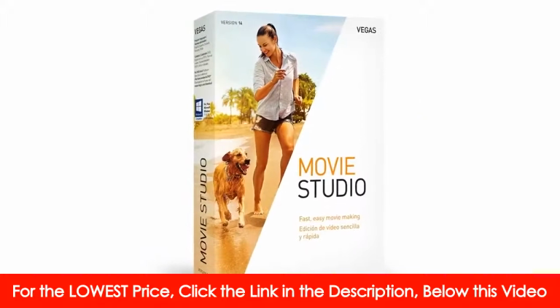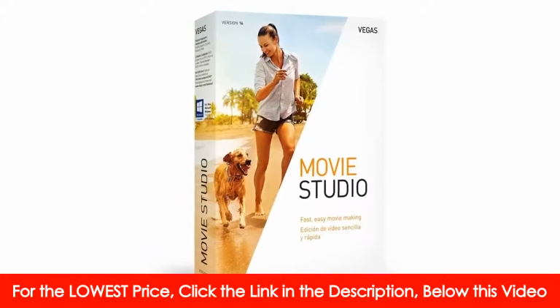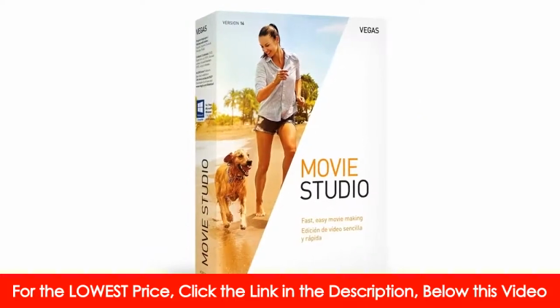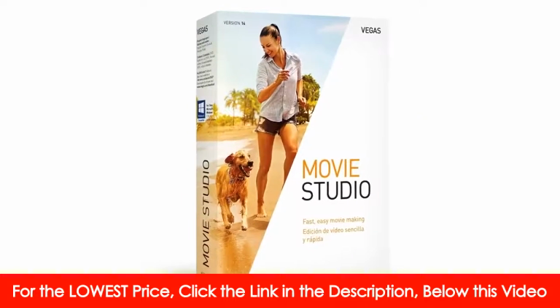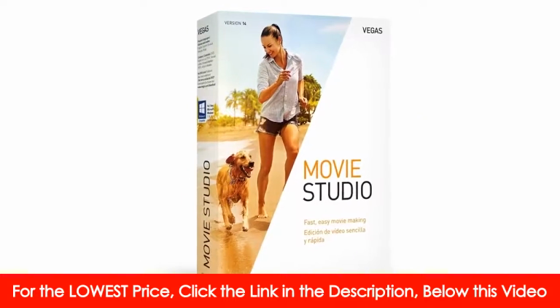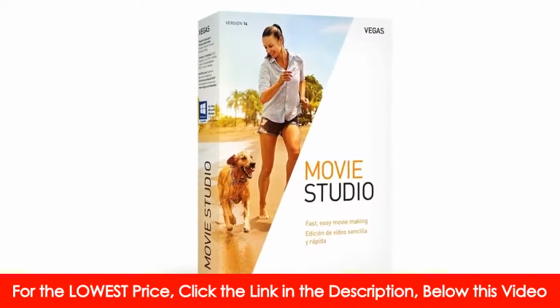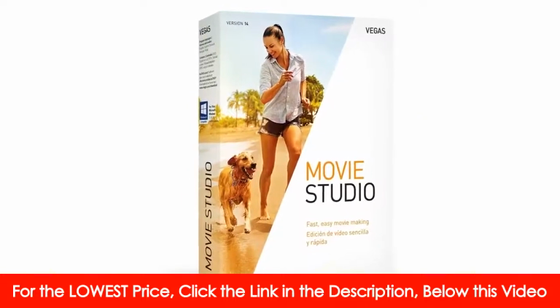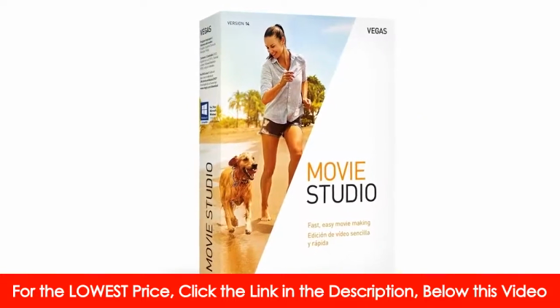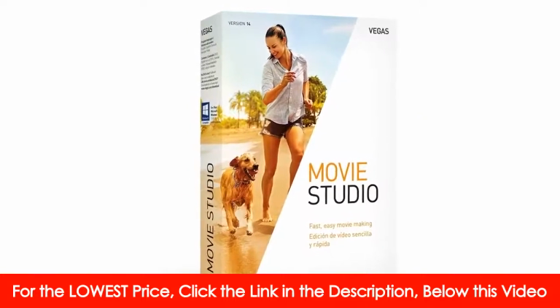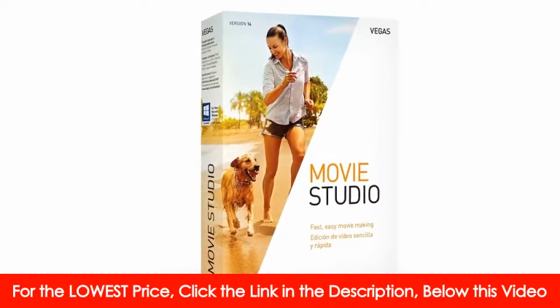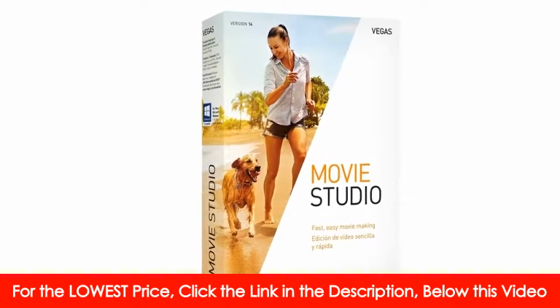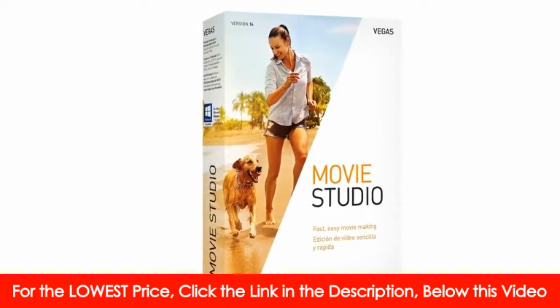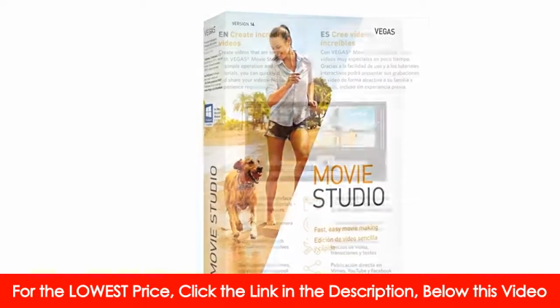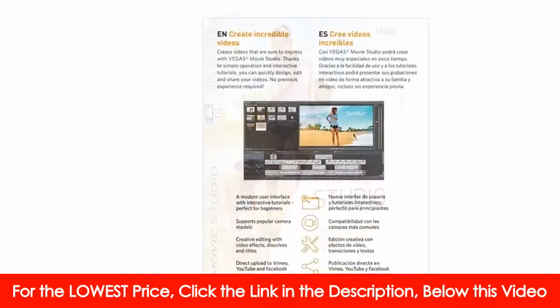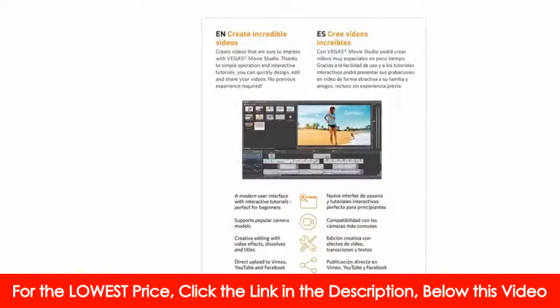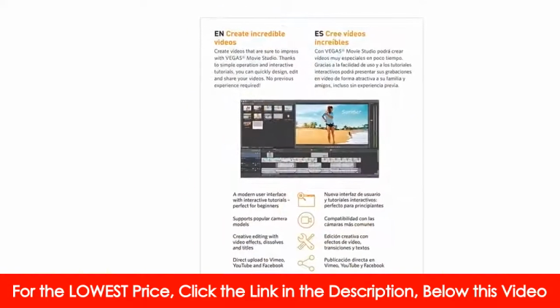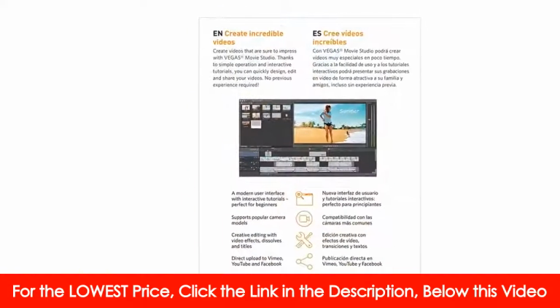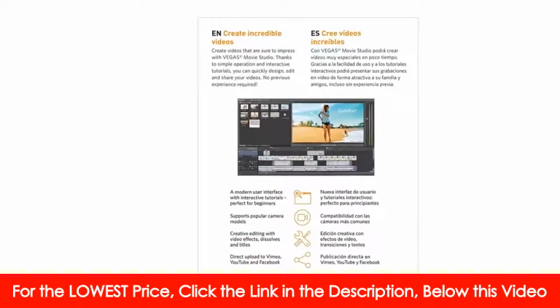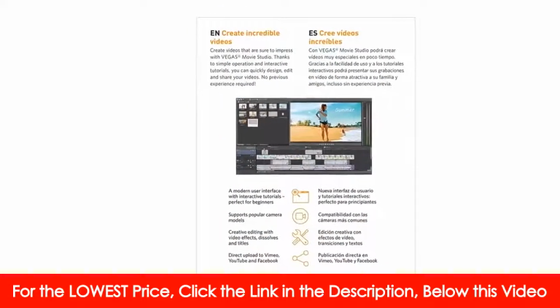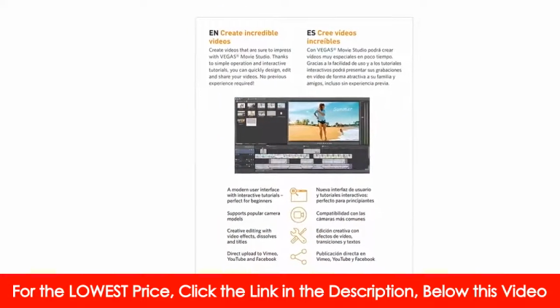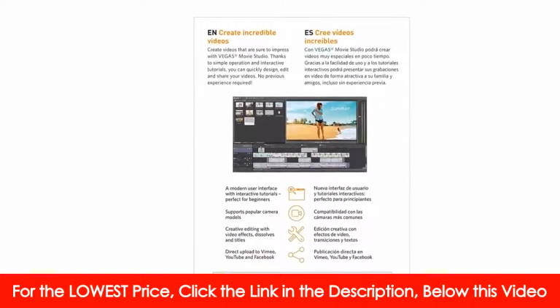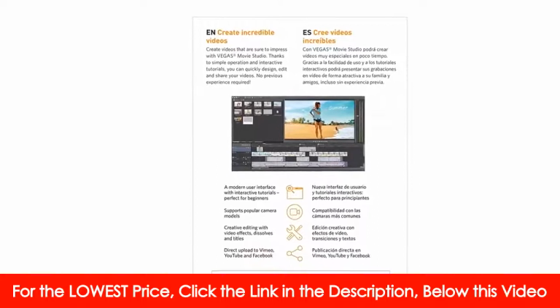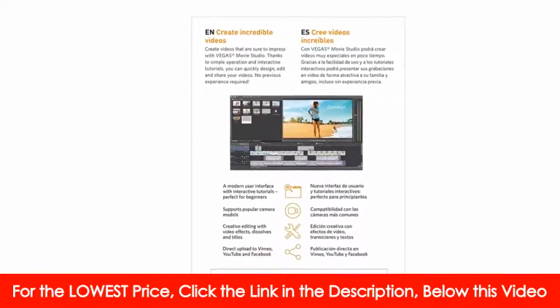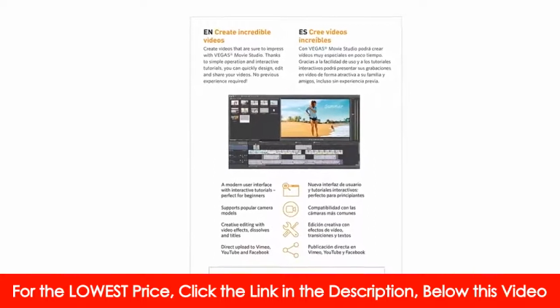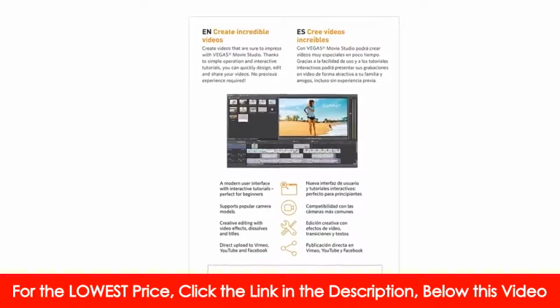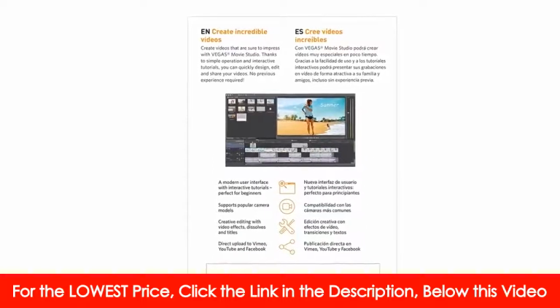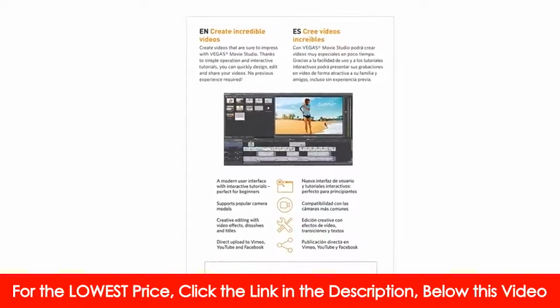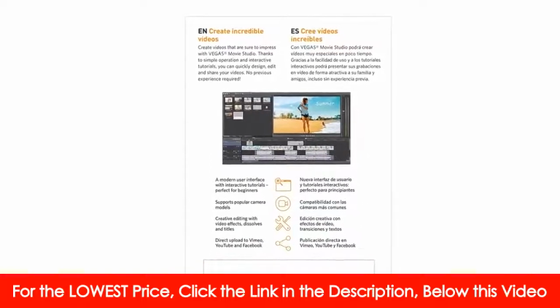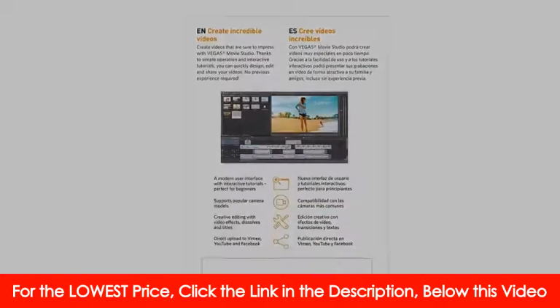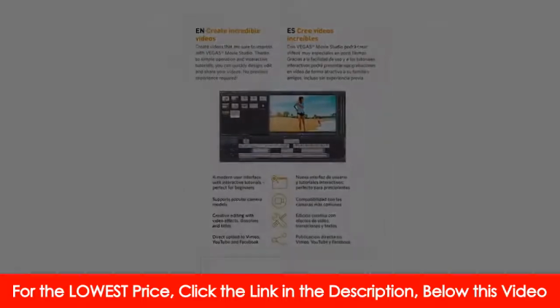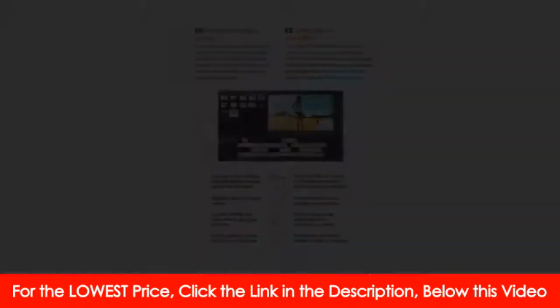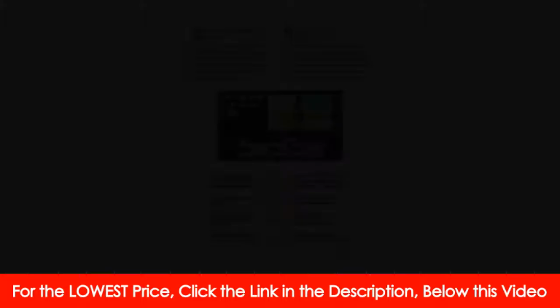Creative video editing has never been so easy. Vegas Movie Studio Platinum — Create. Simply.